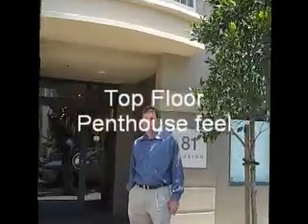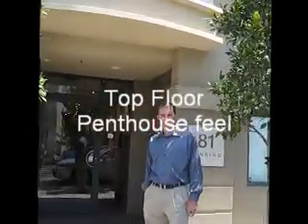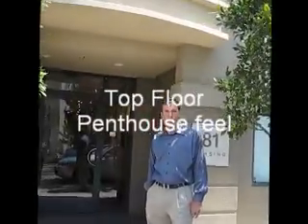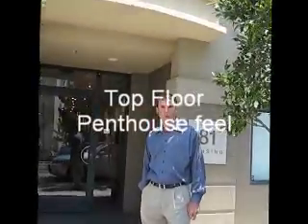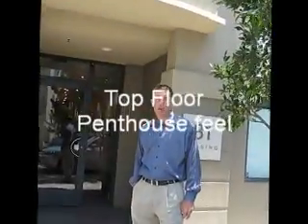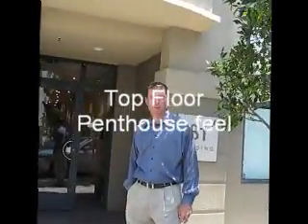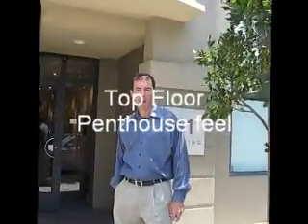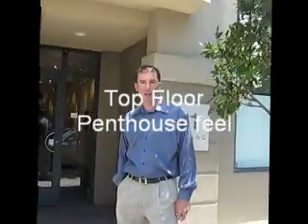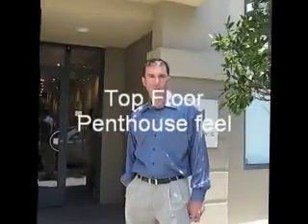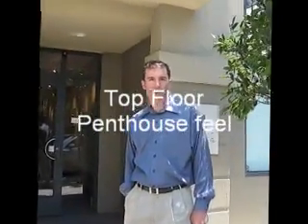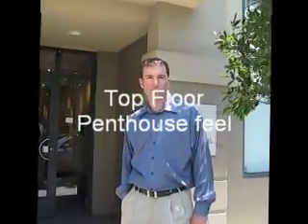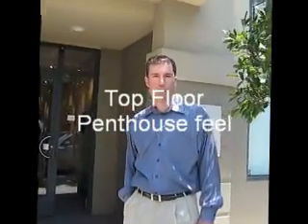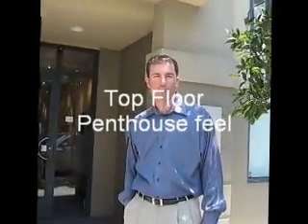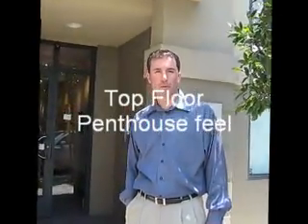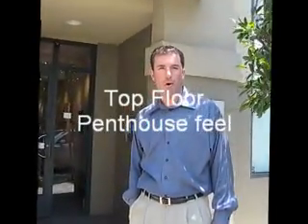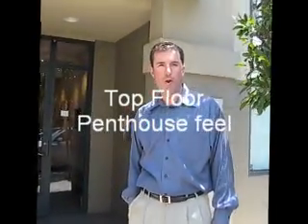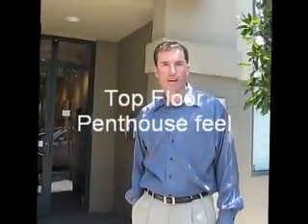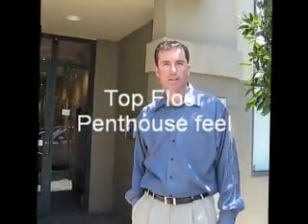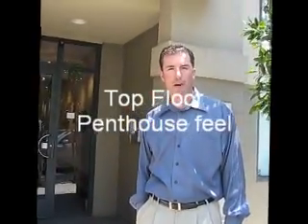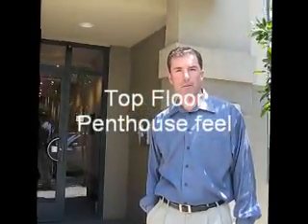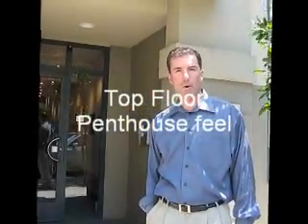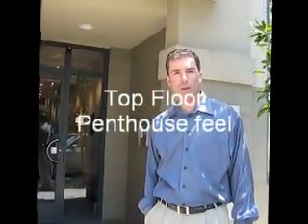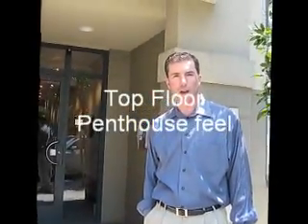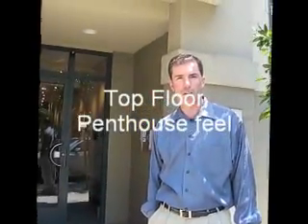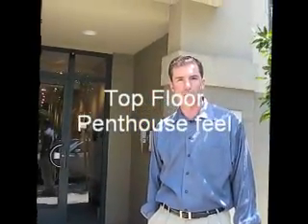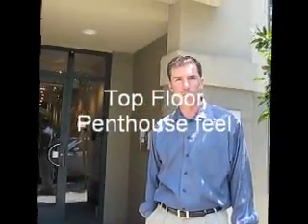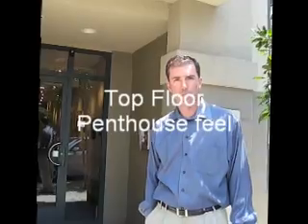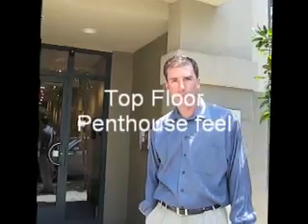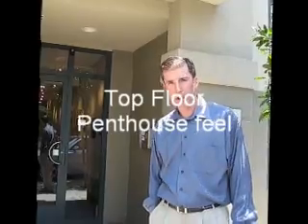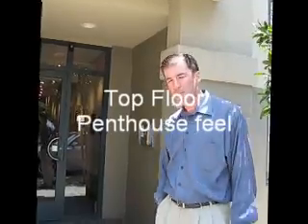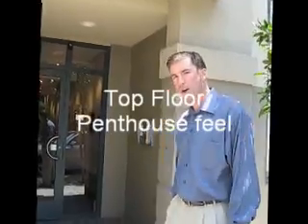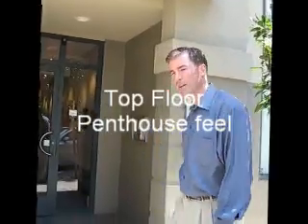Hello and welcome to 81 Lansing Street, number 408, top floor condo. Come on in.